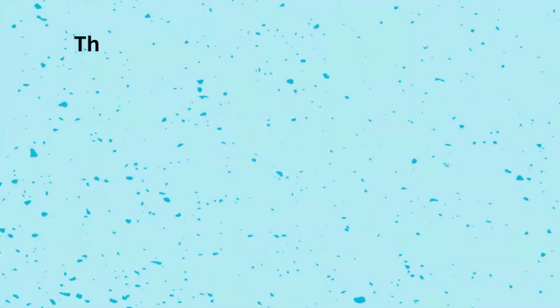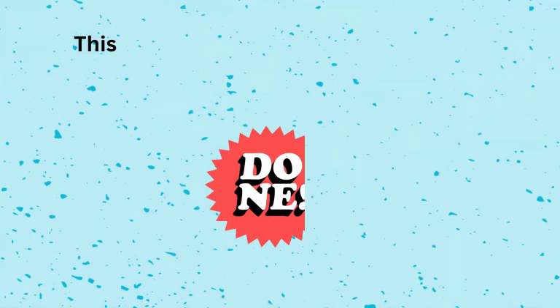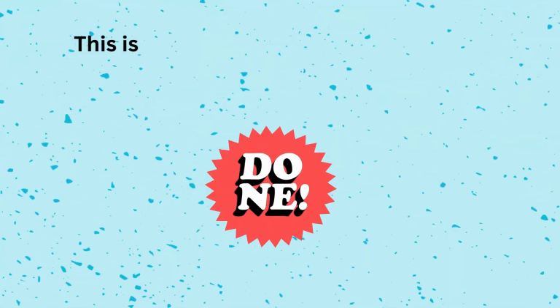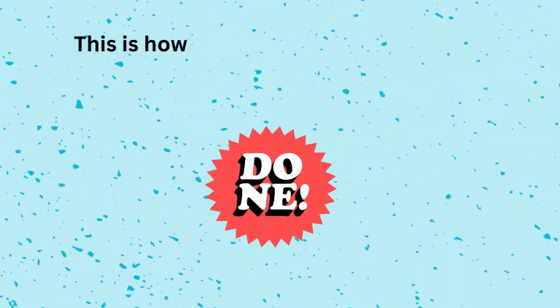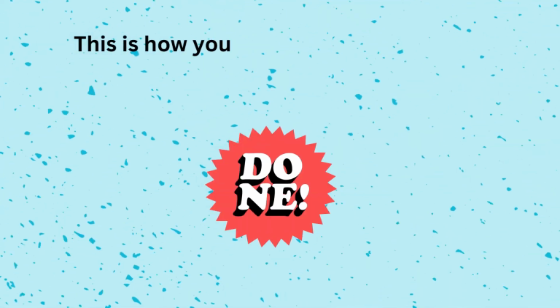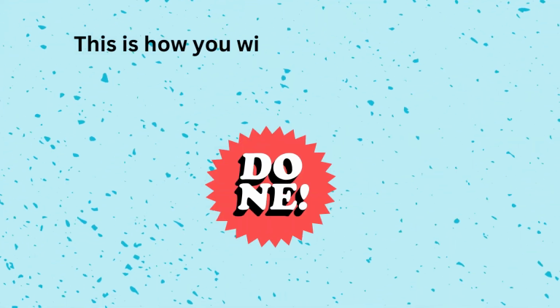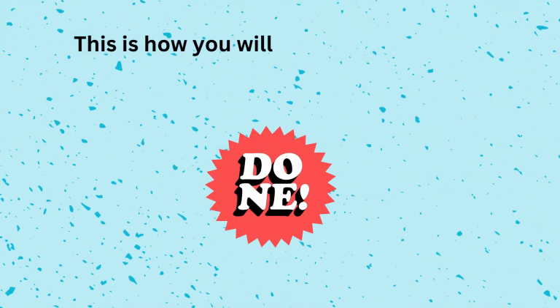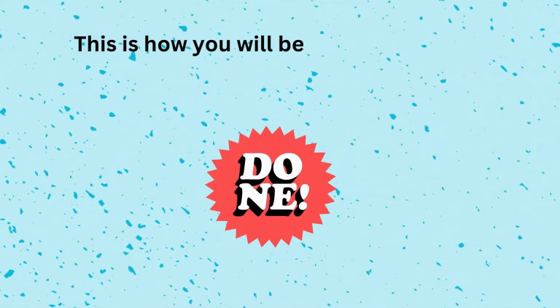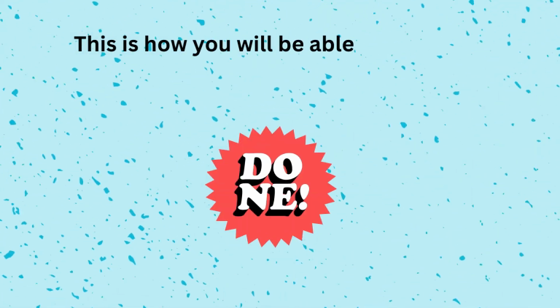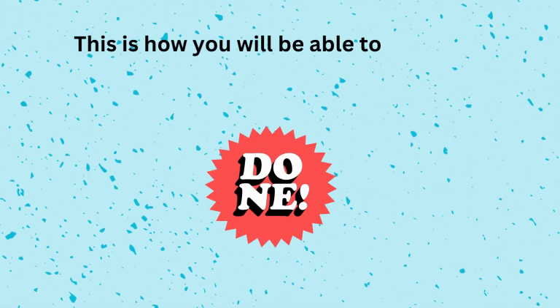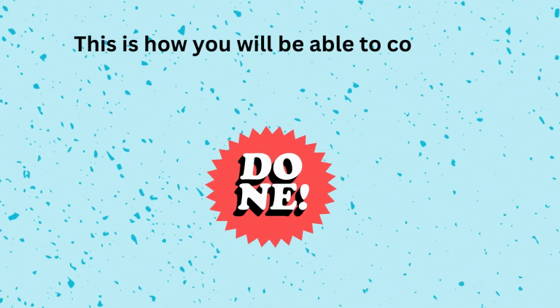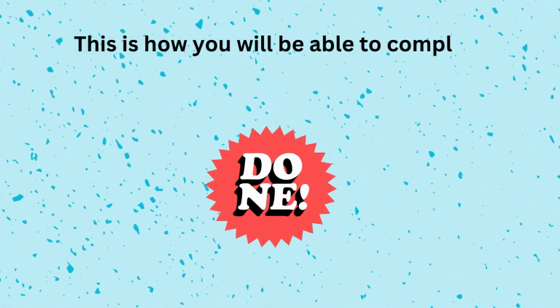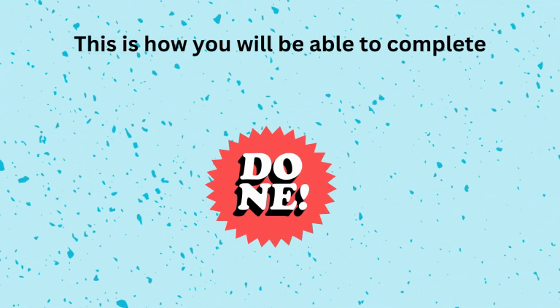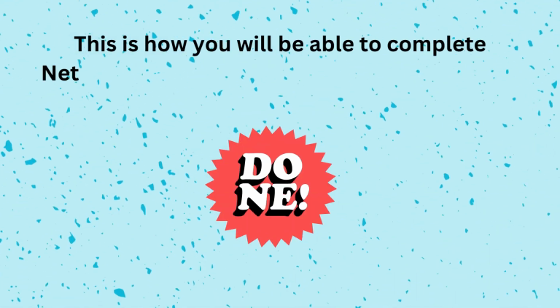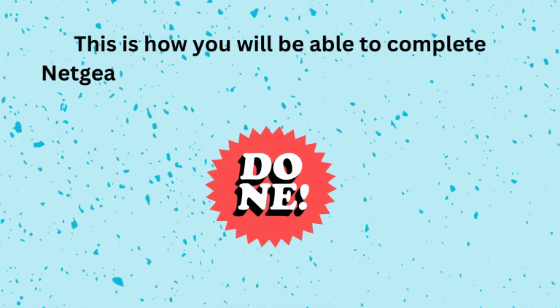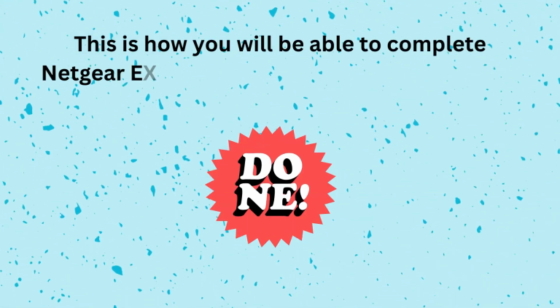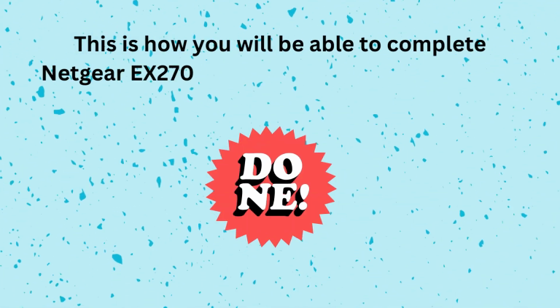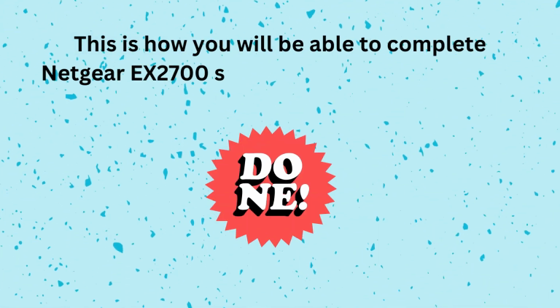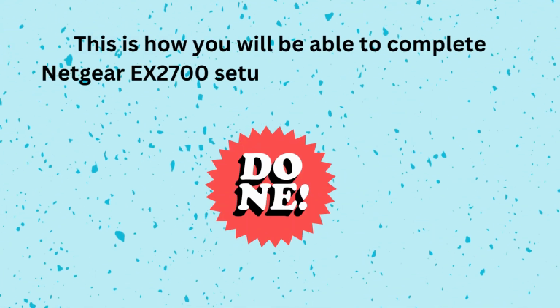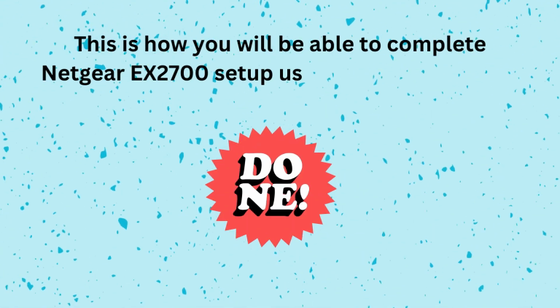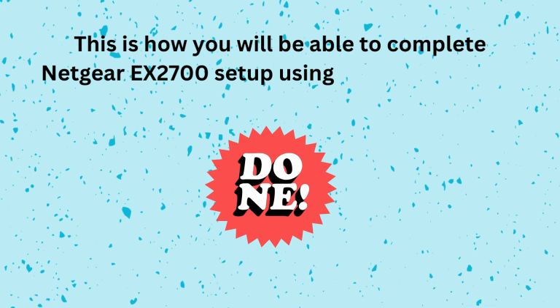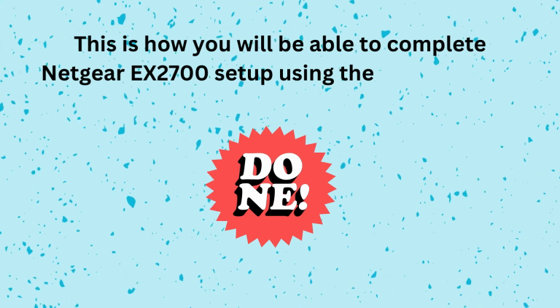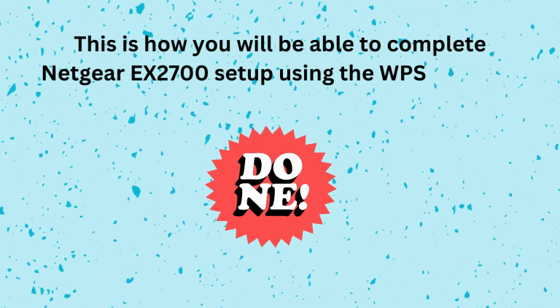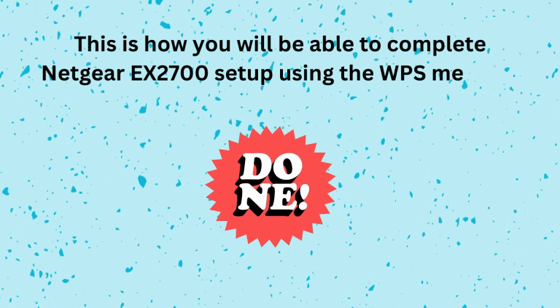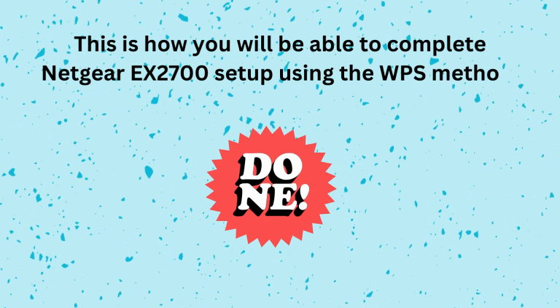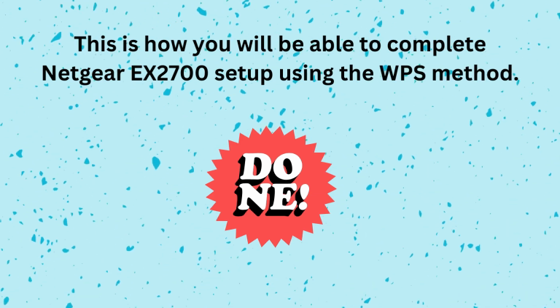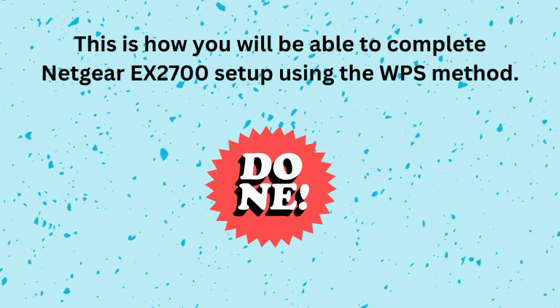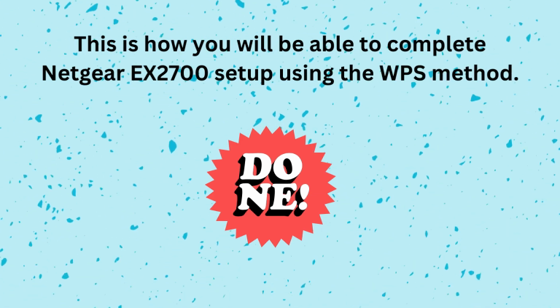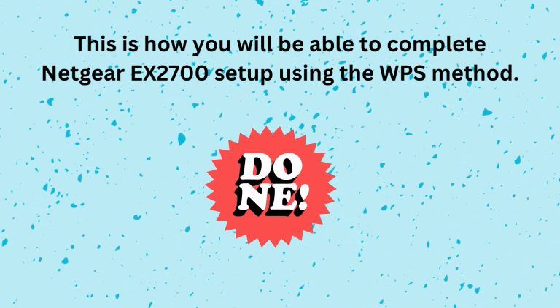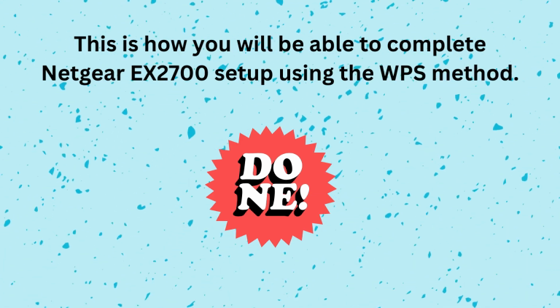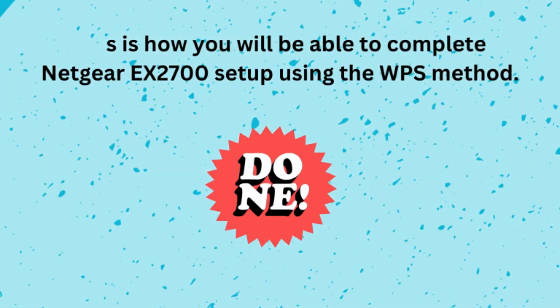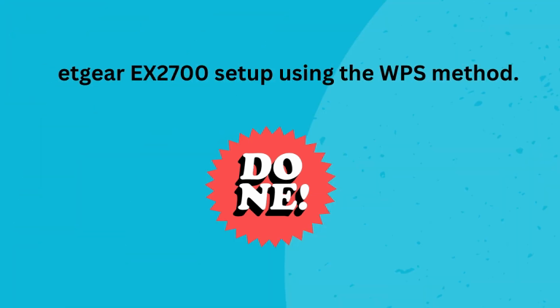This is how you will be able to complete Netgear EX2700 setup using the WPS method.